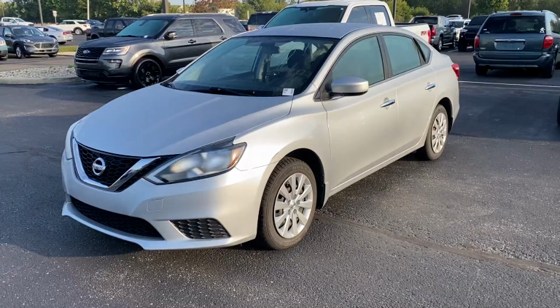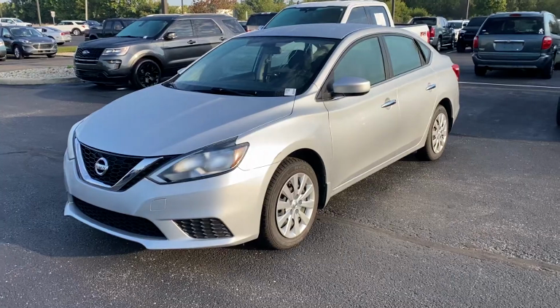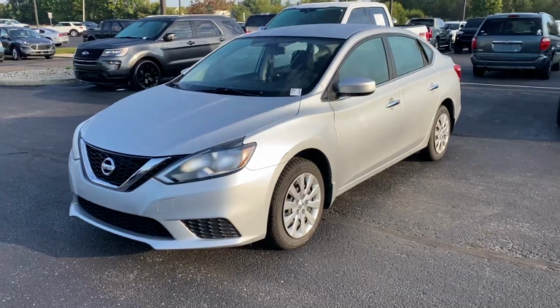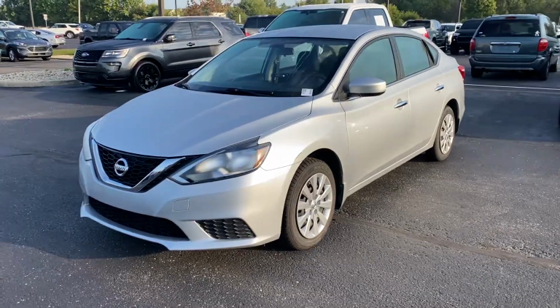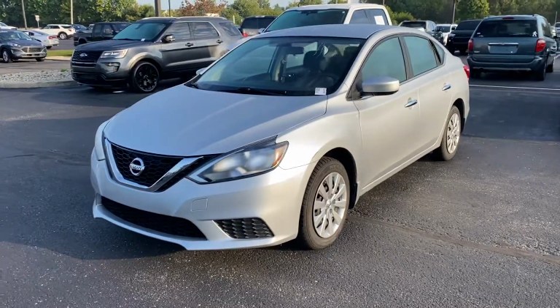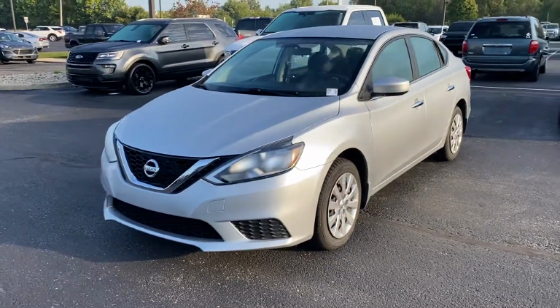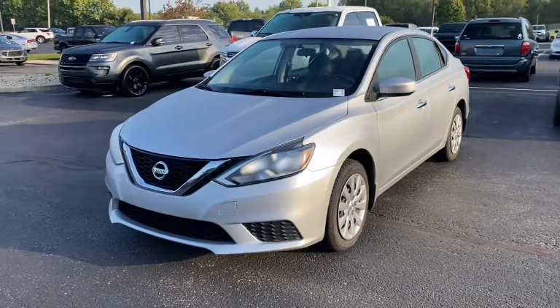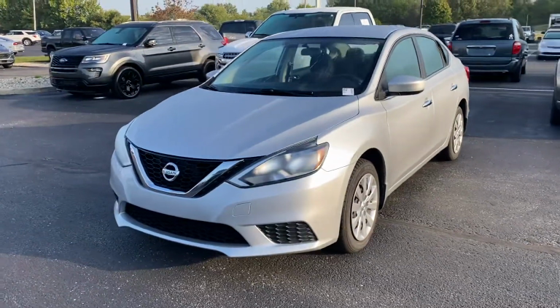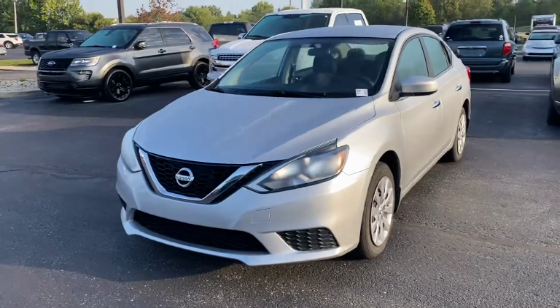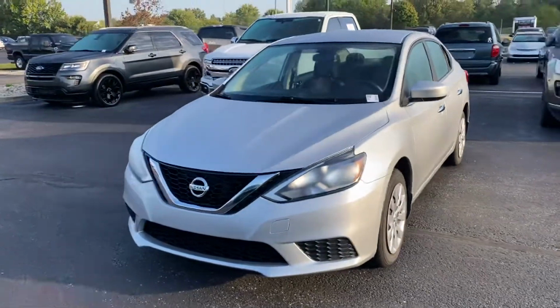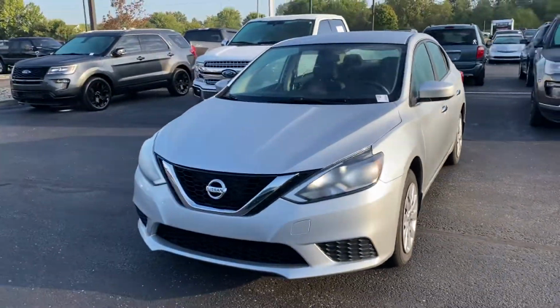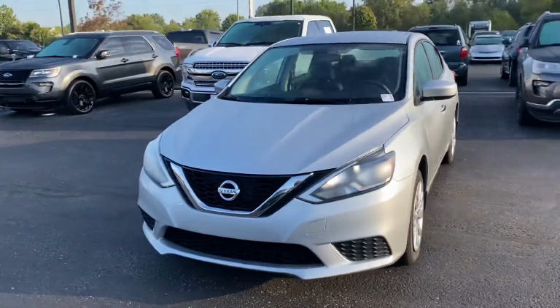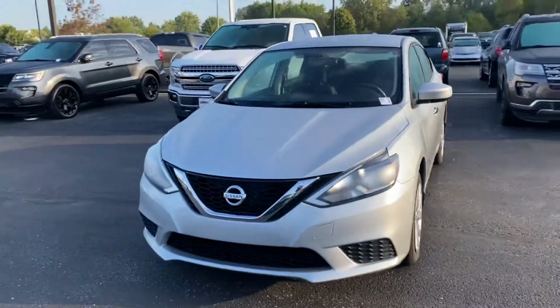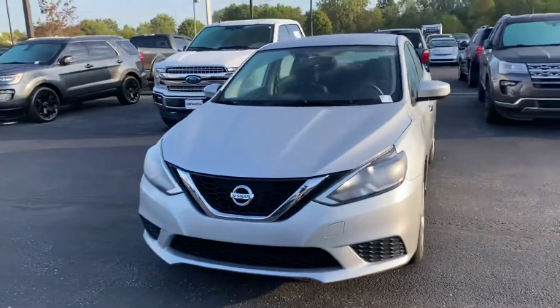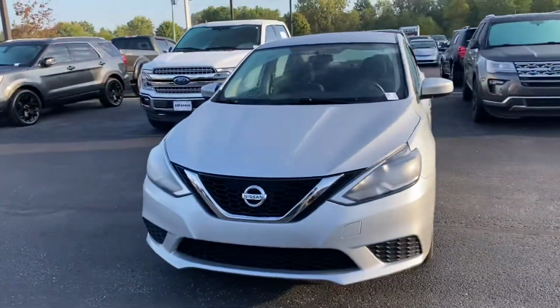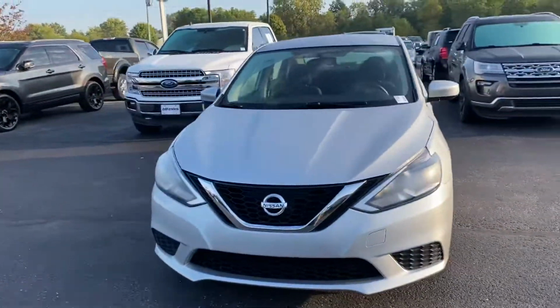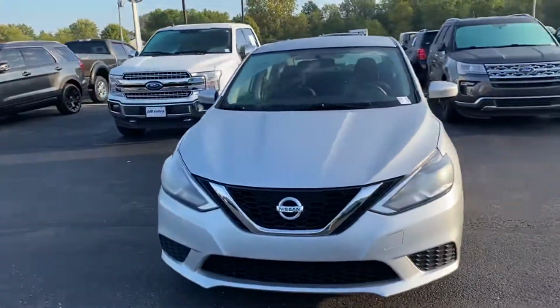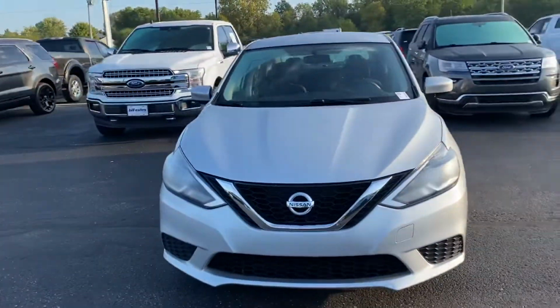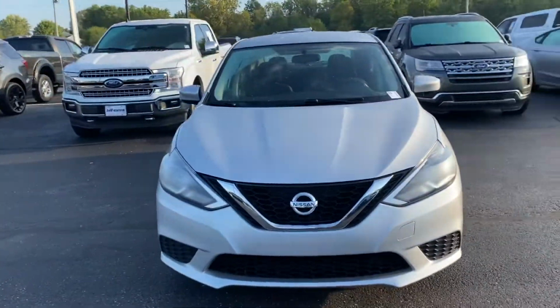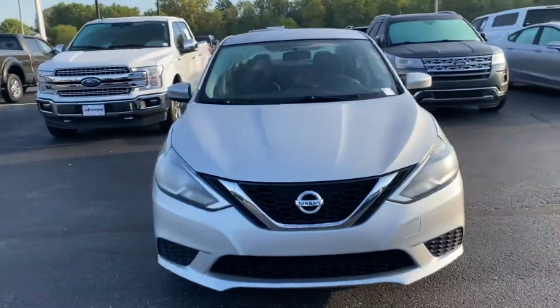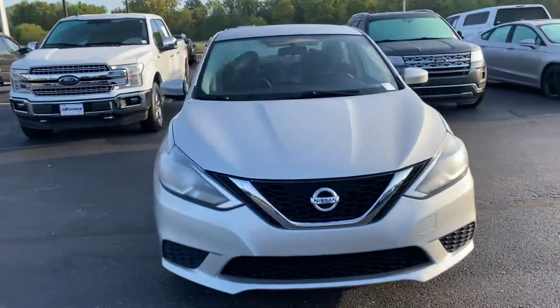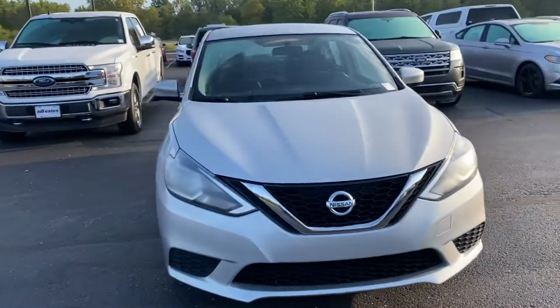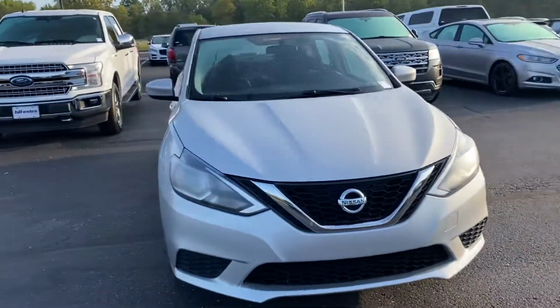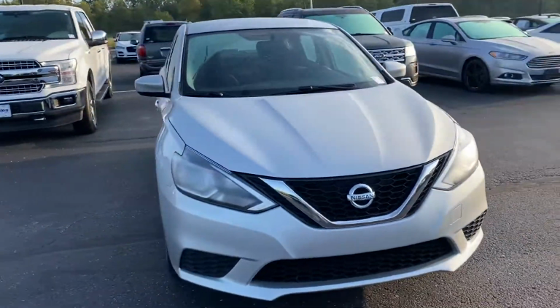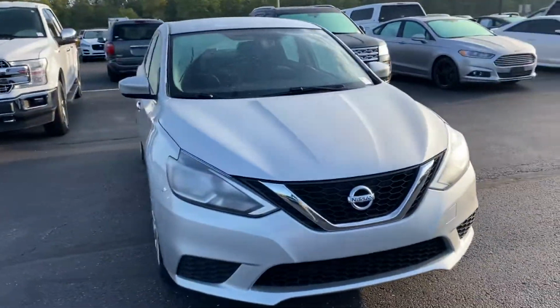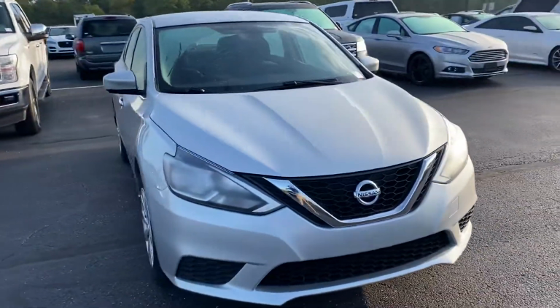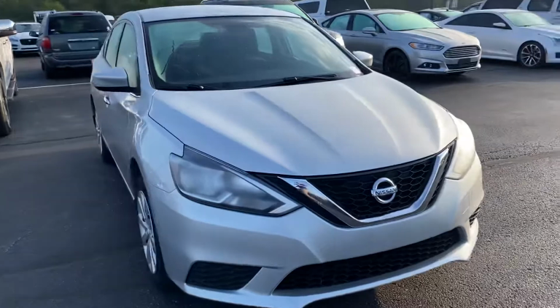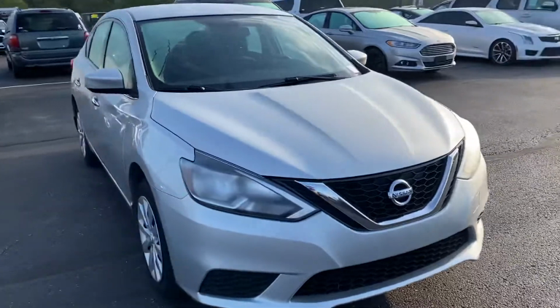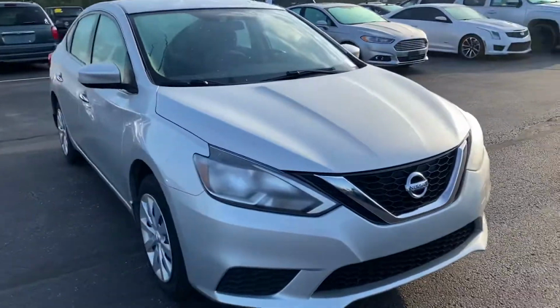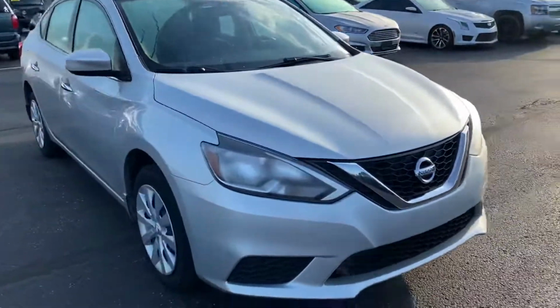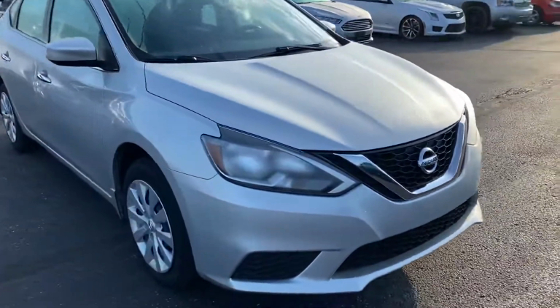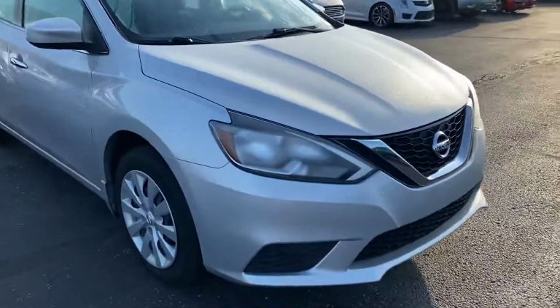Thank you for choosing Billis' Ford. Here's your 2017 Nissan Sentra you inquired on.